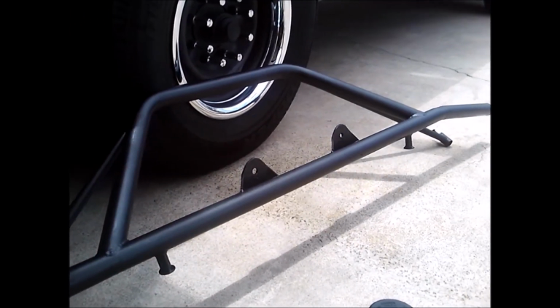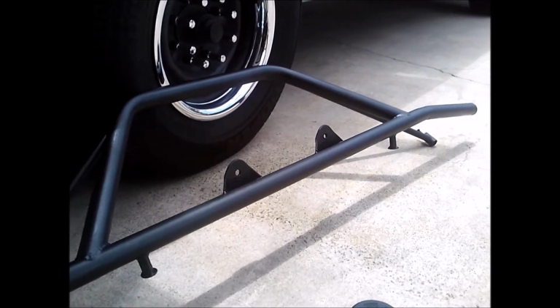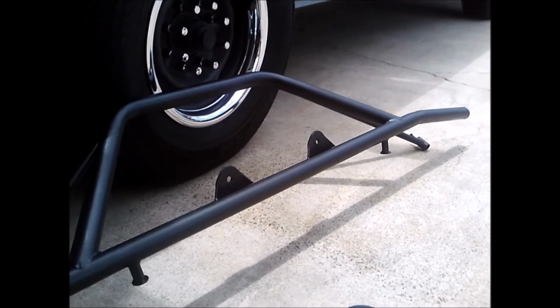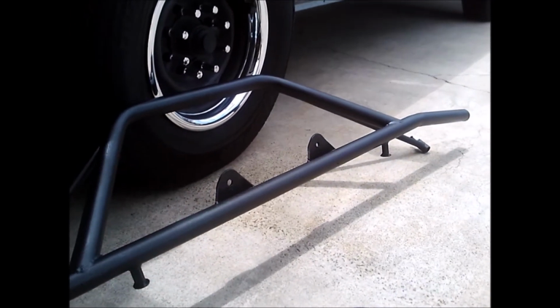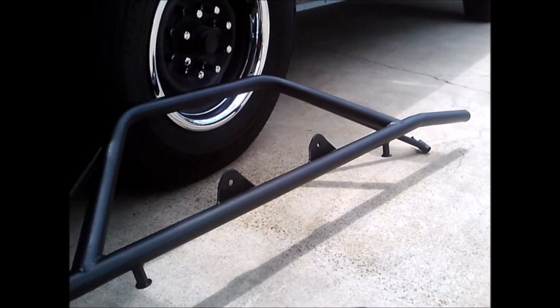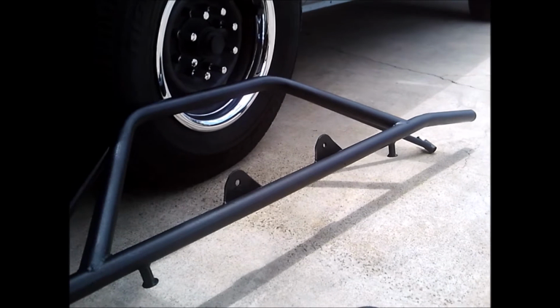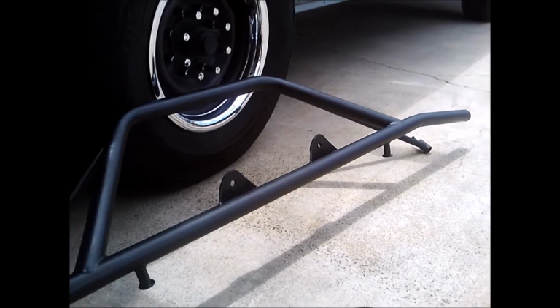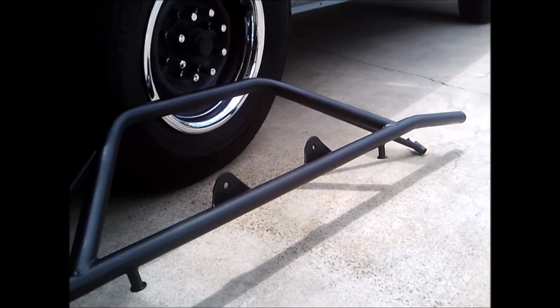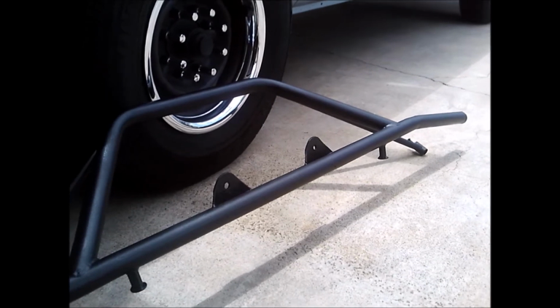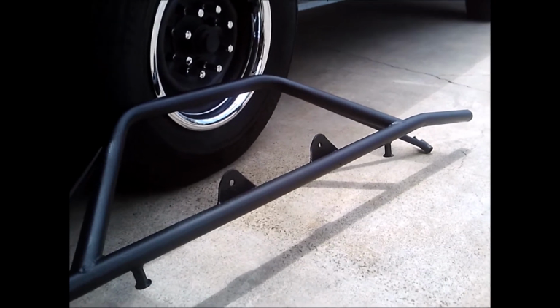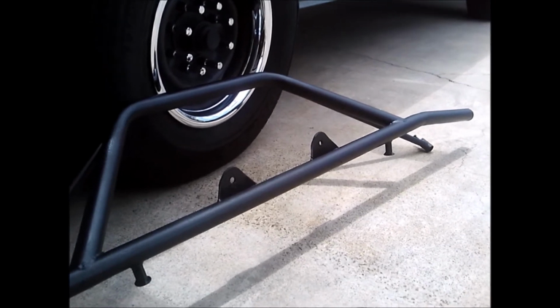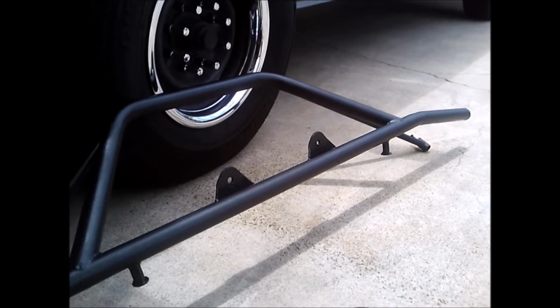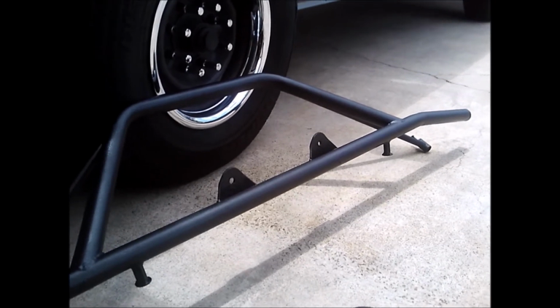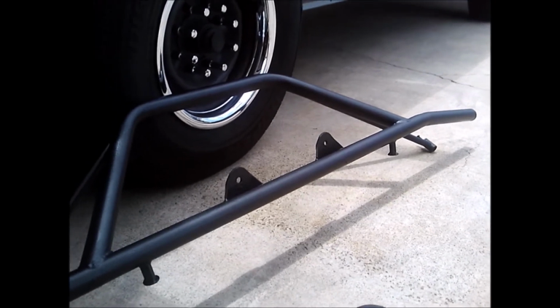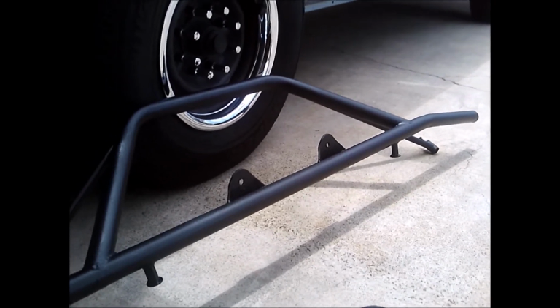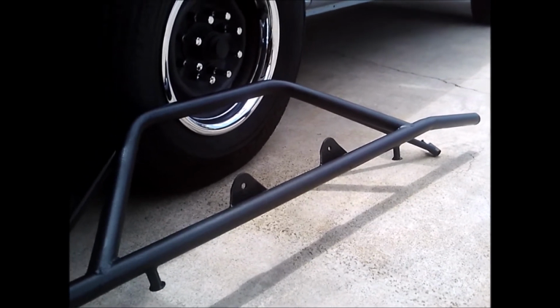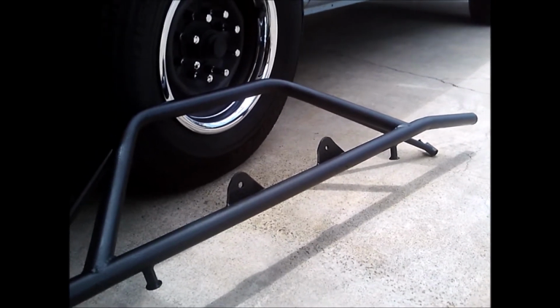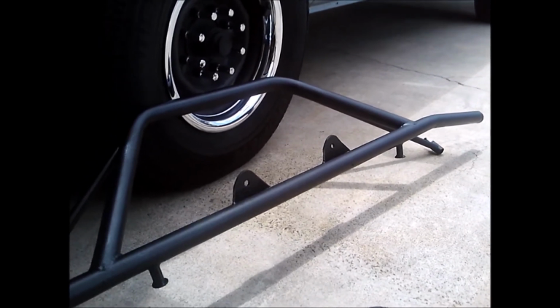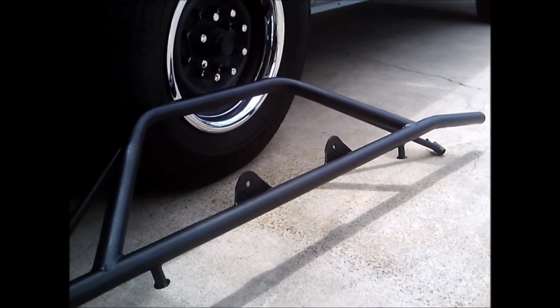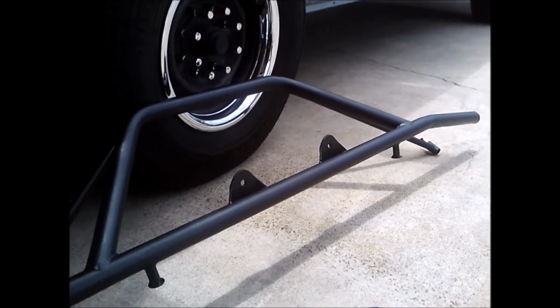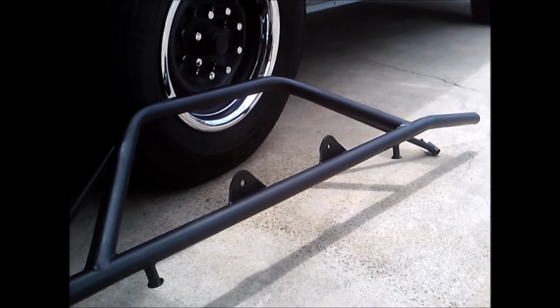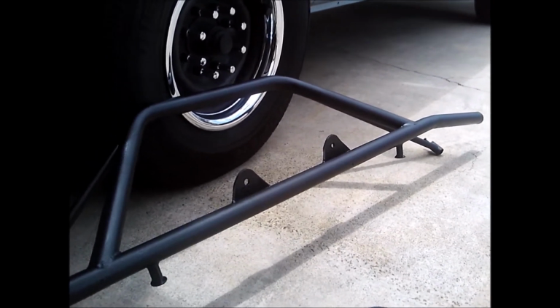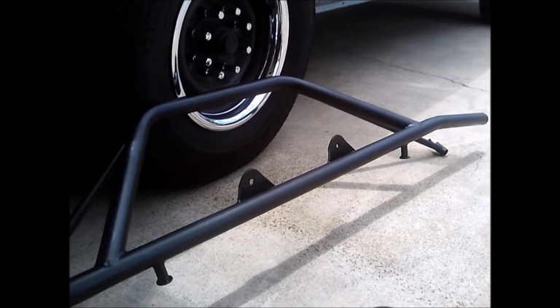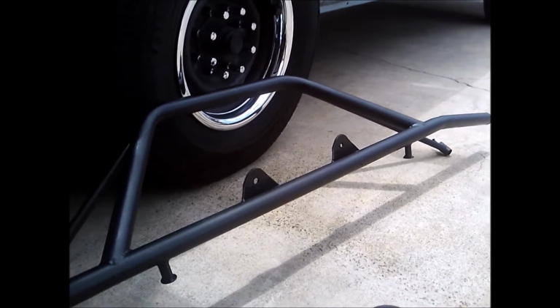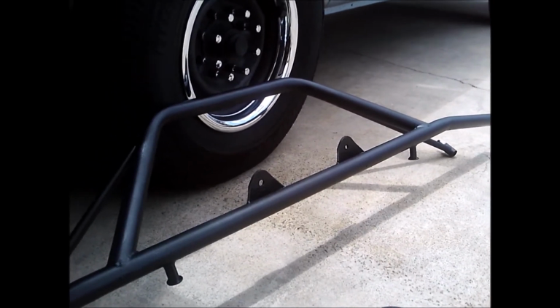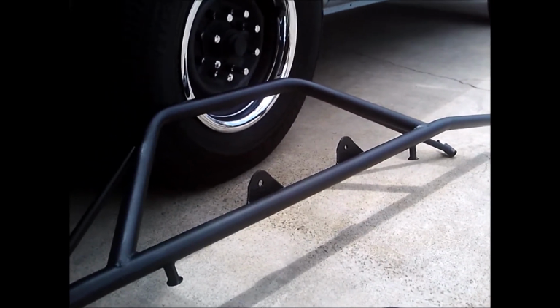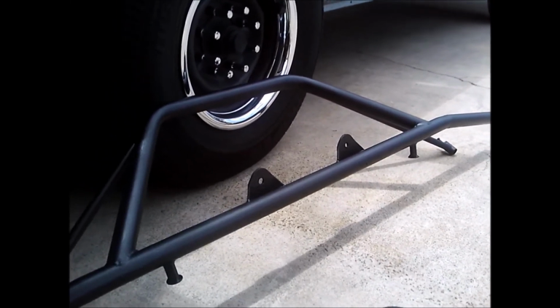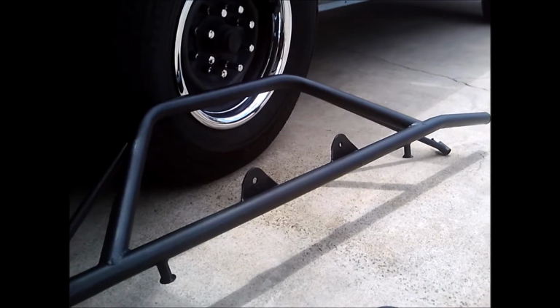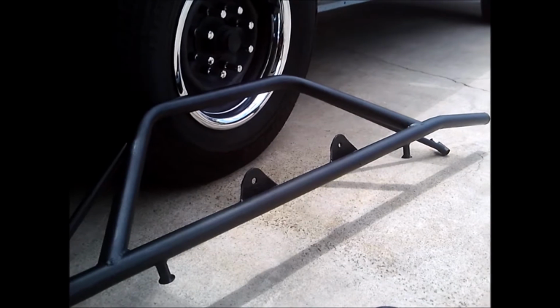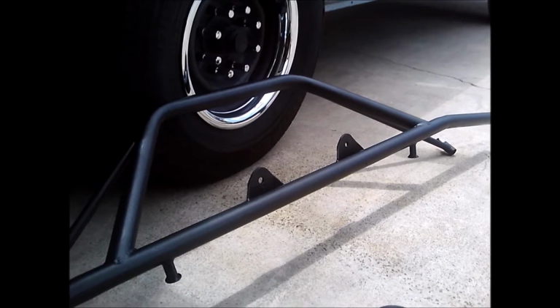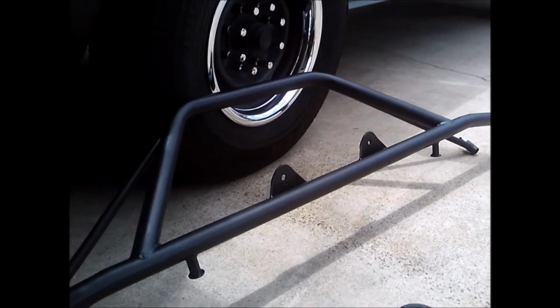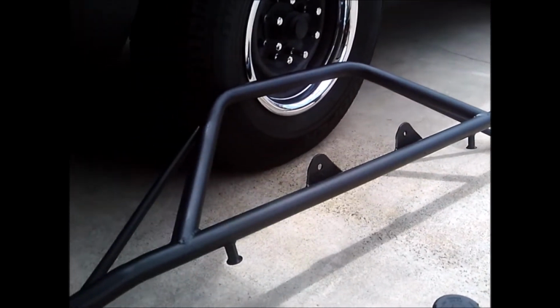That makes it one of the cheaper front-end enhancements for the Econoline. After this it gets expensive — like two grand — which I don't have, but the two-grand options are really nice.